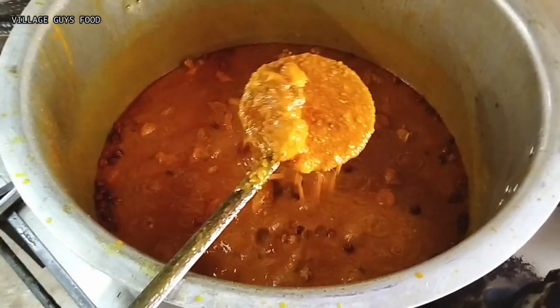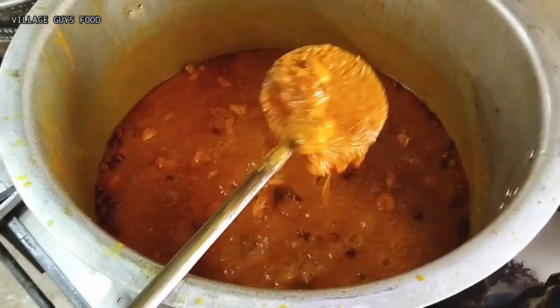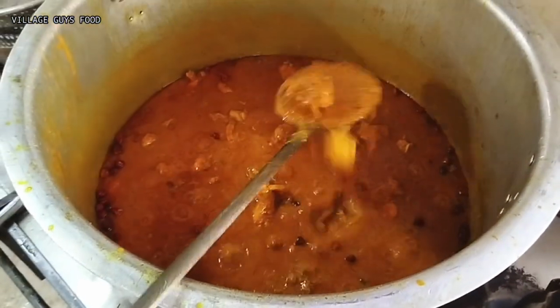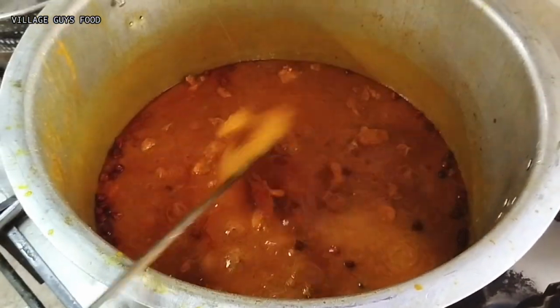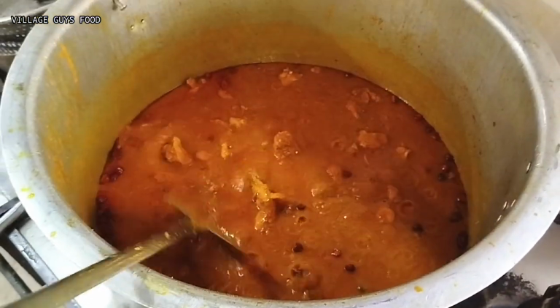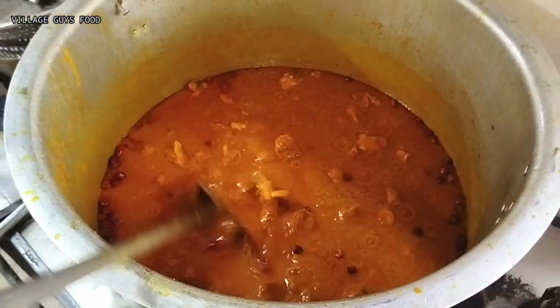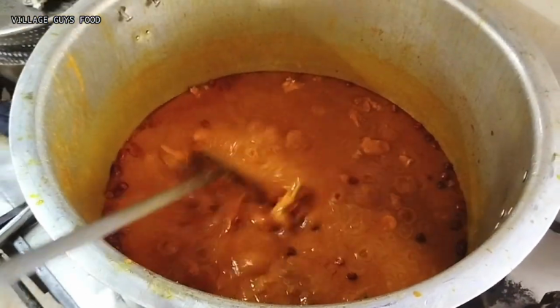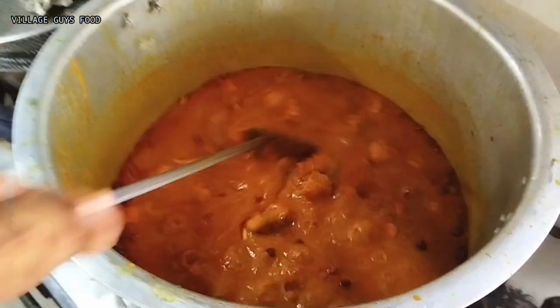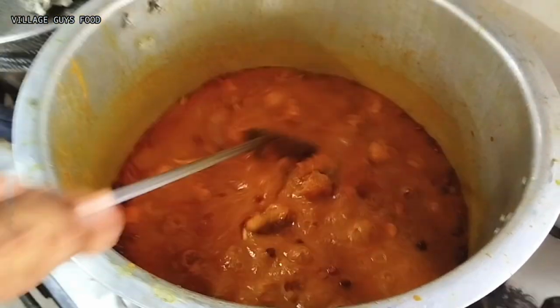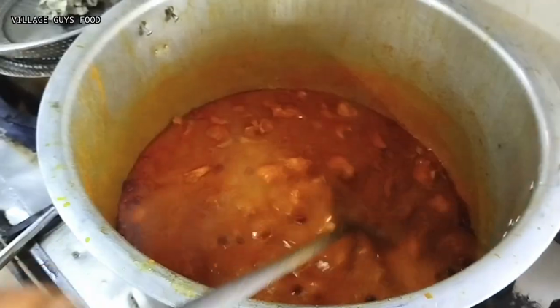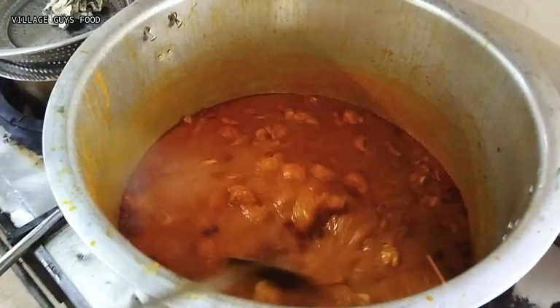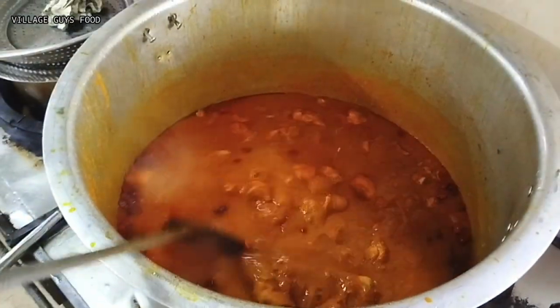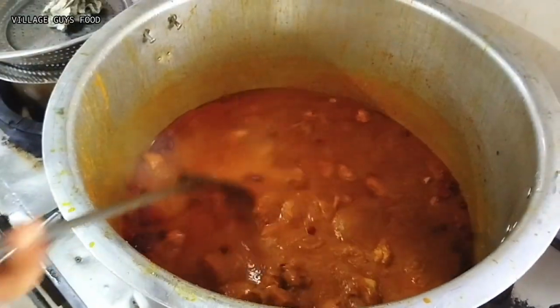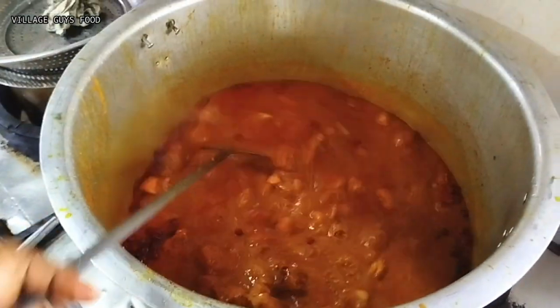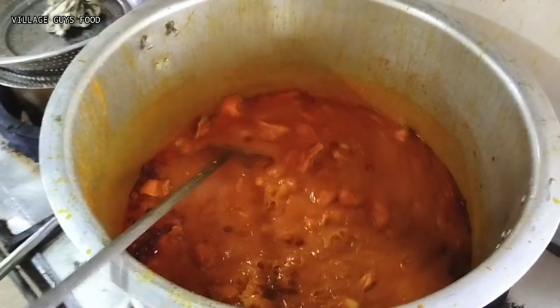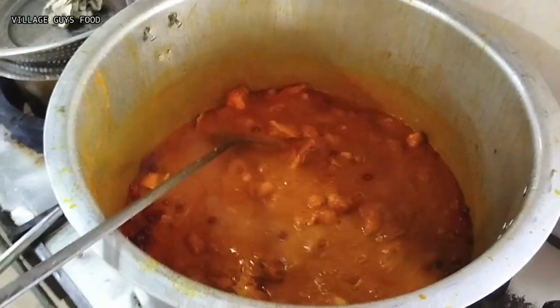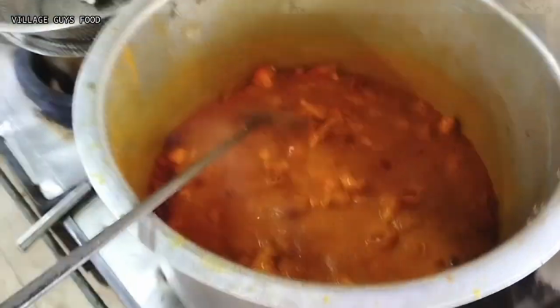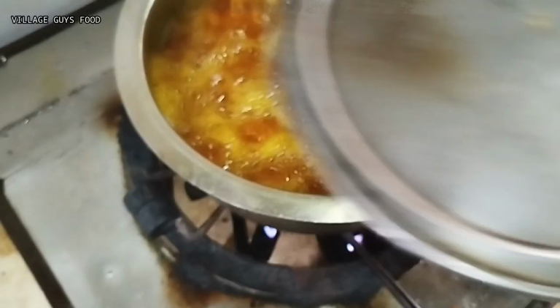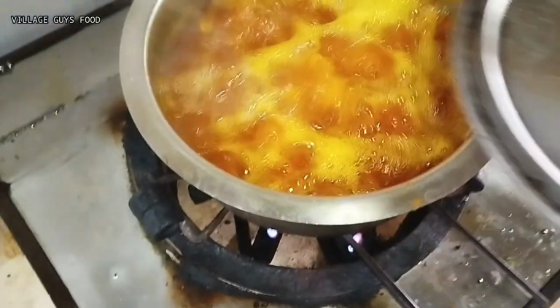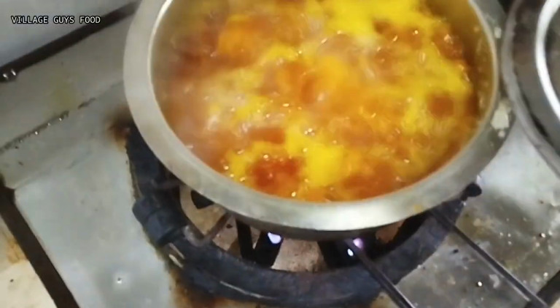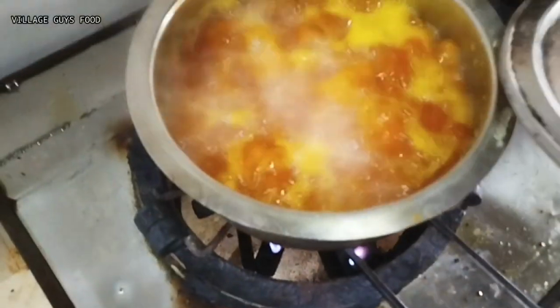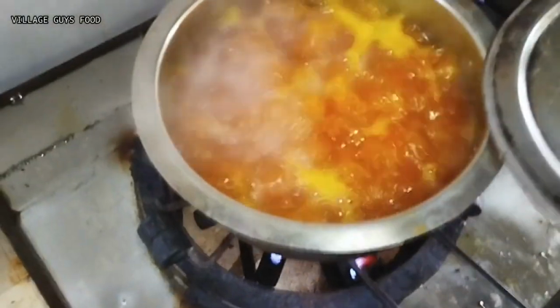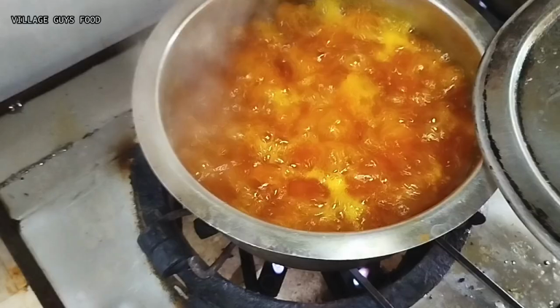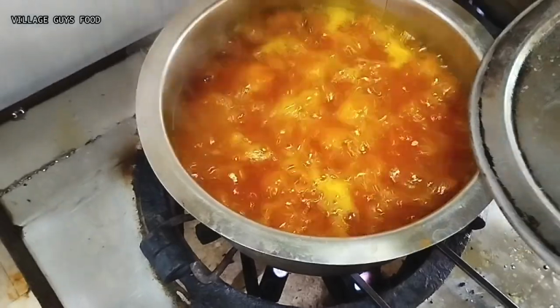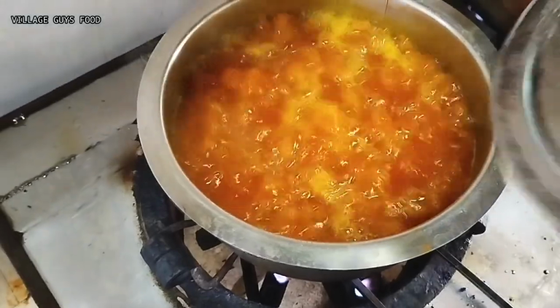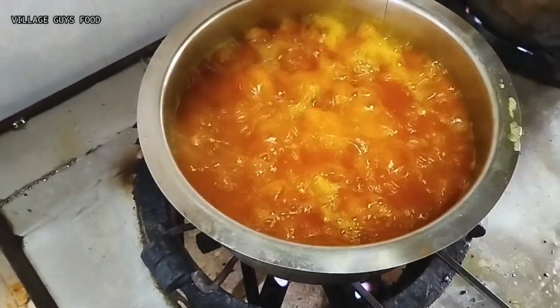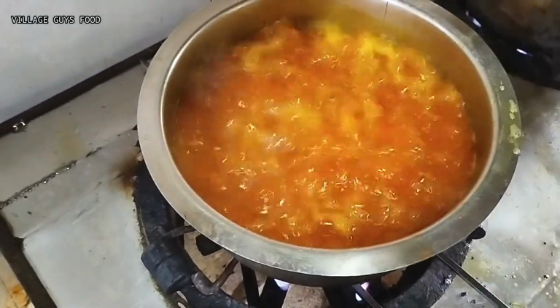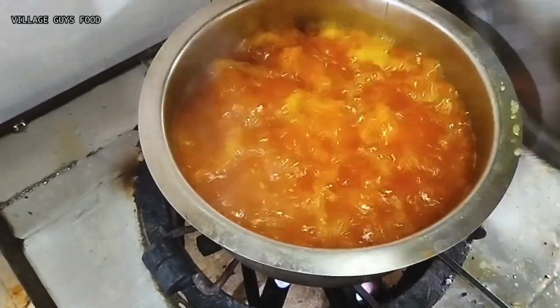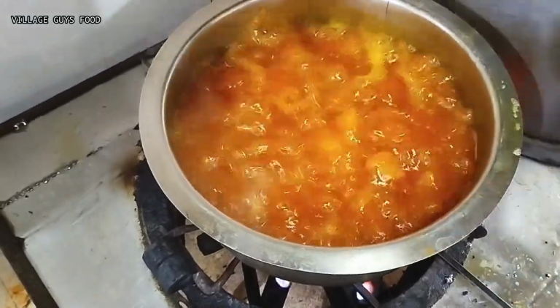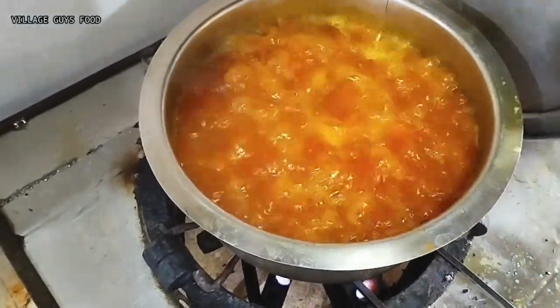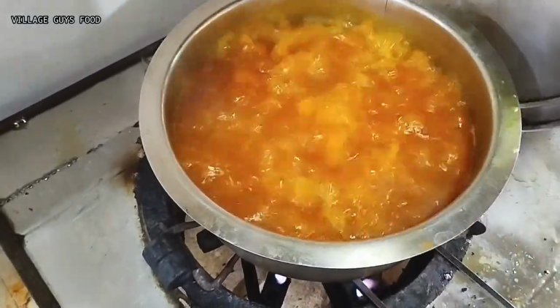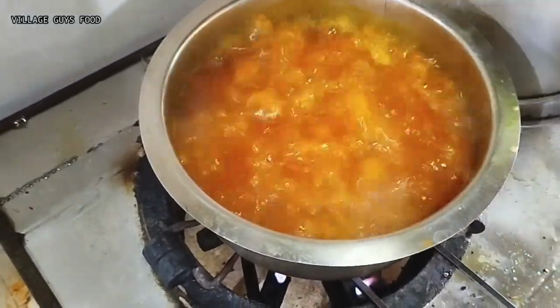We will add the chicken. Let's see the aloo. The aloo is coming and we will also cut it. The aloo is not cut.